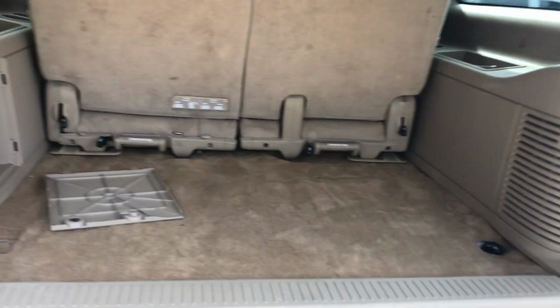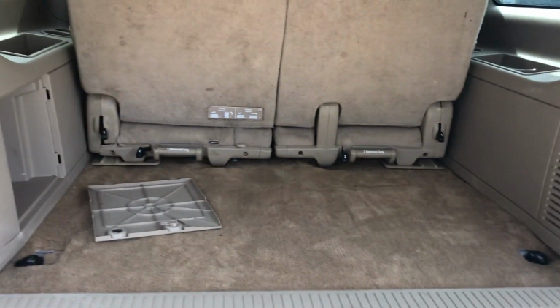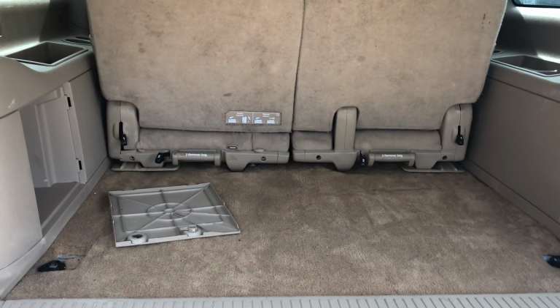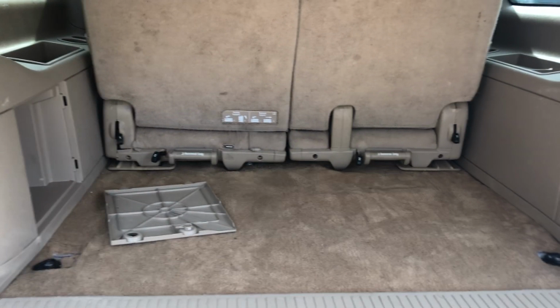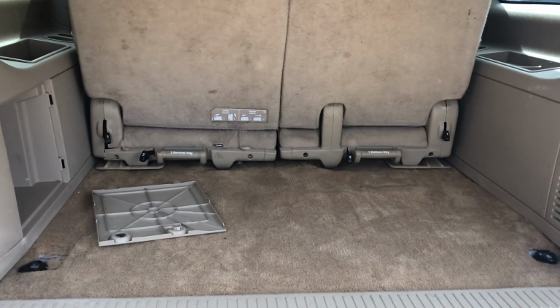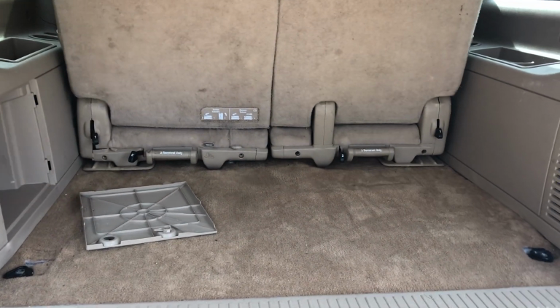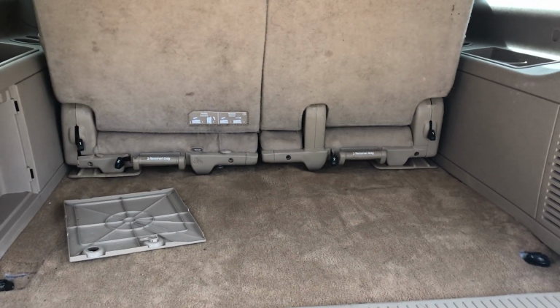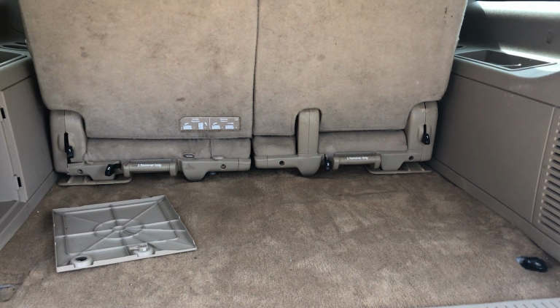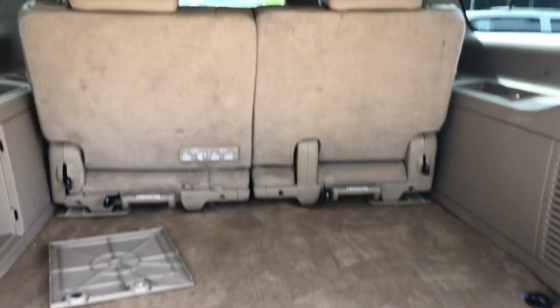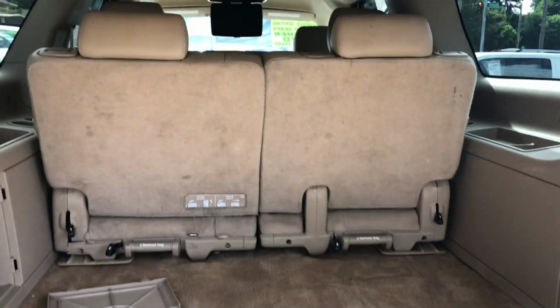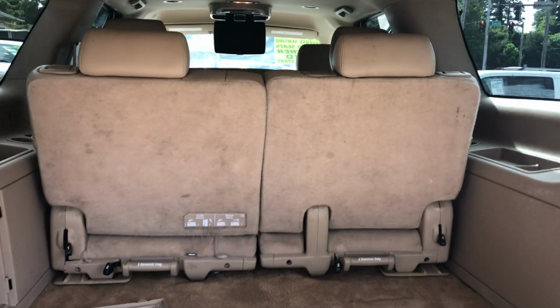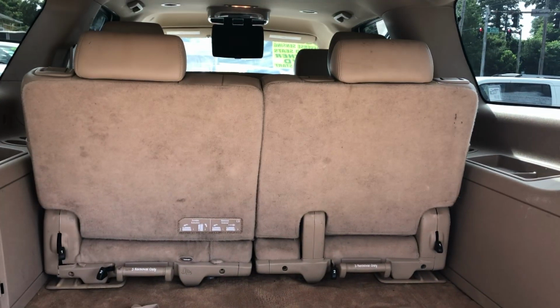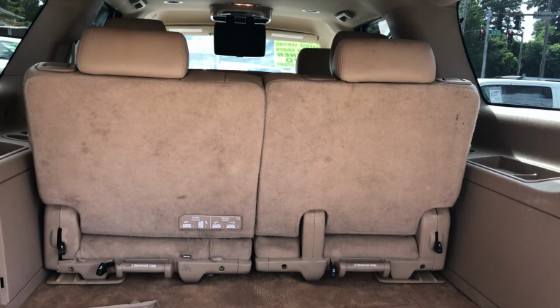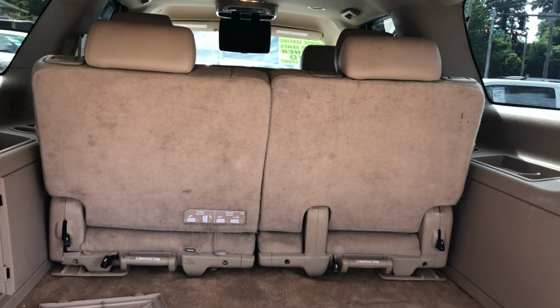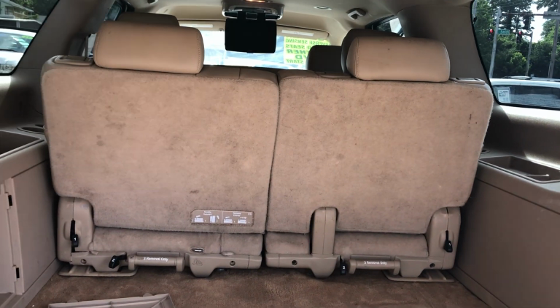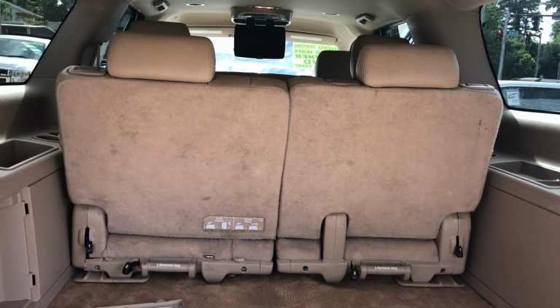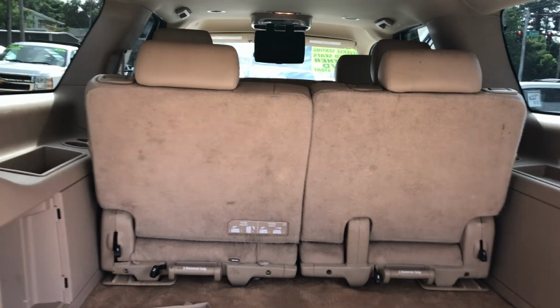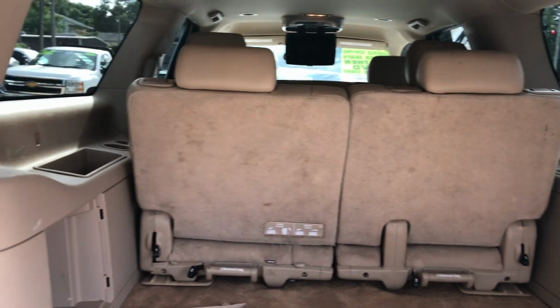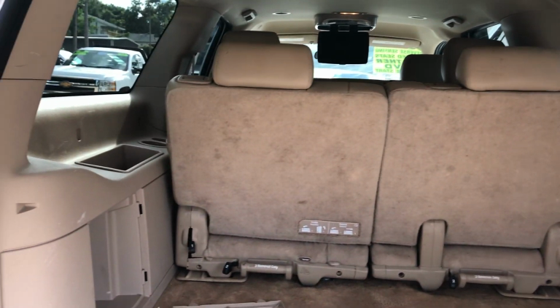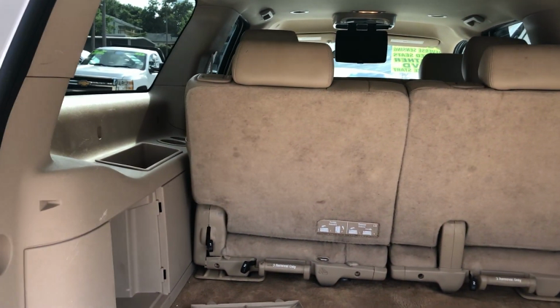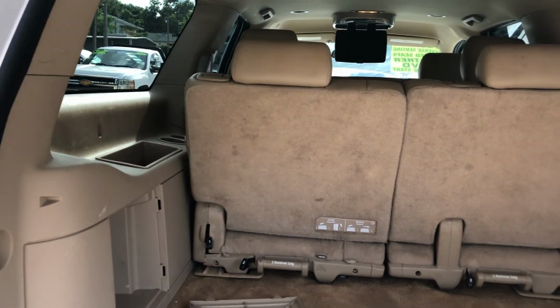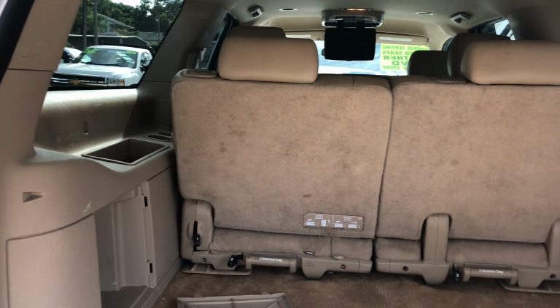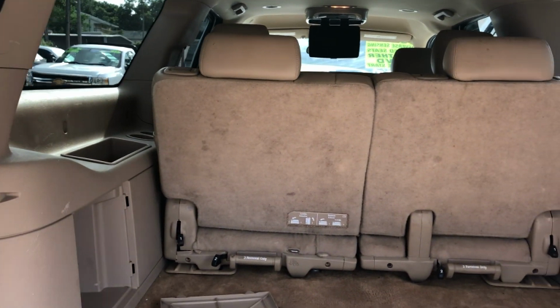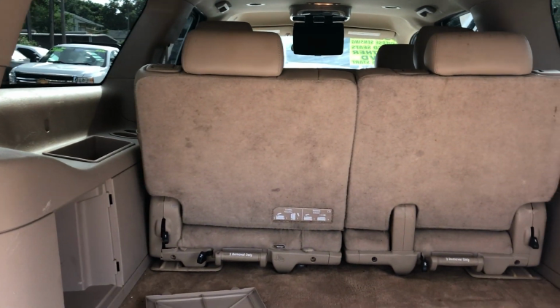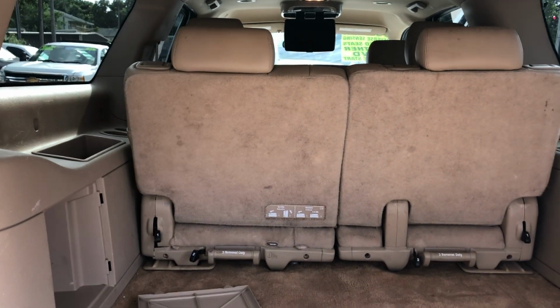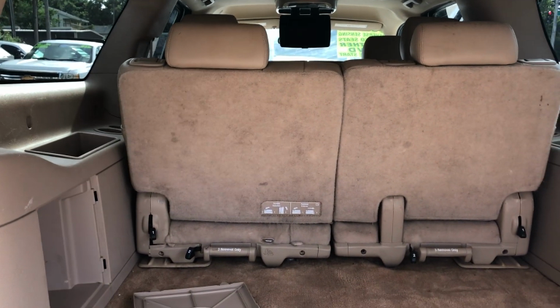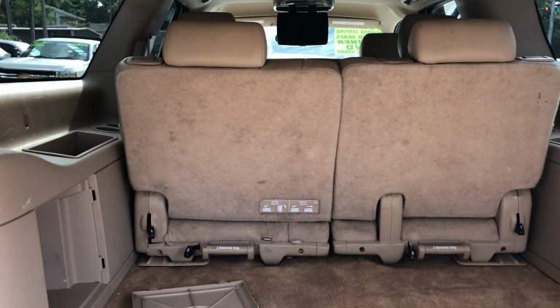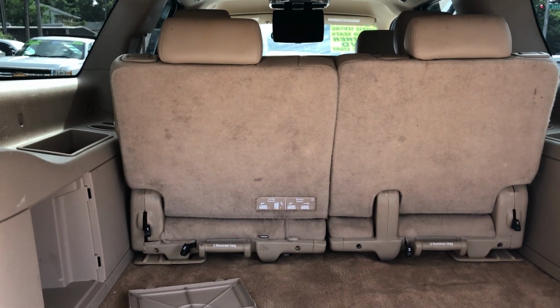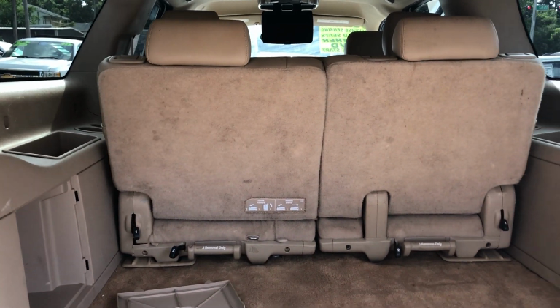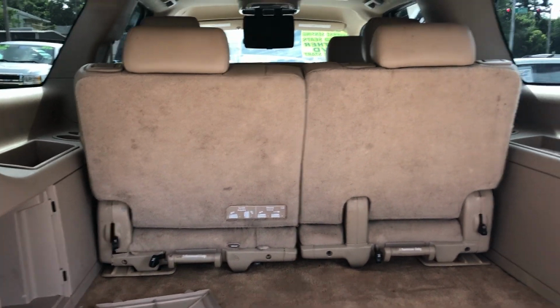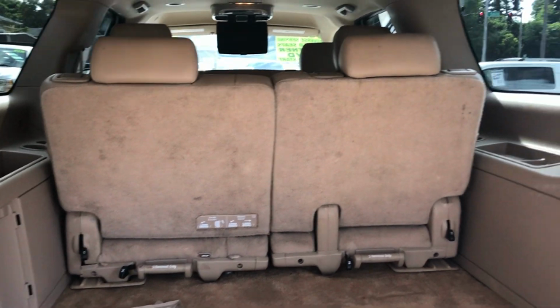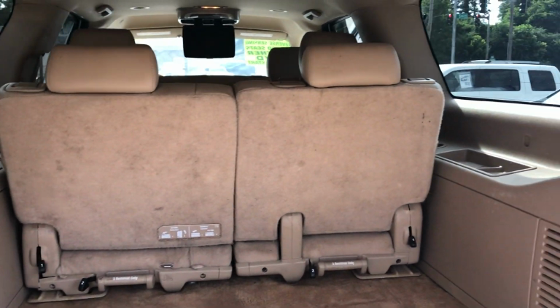Got plenty of storage room back here. You can also fold down that third row seat if you need a little extra room.